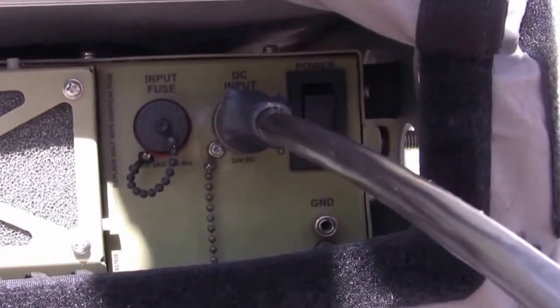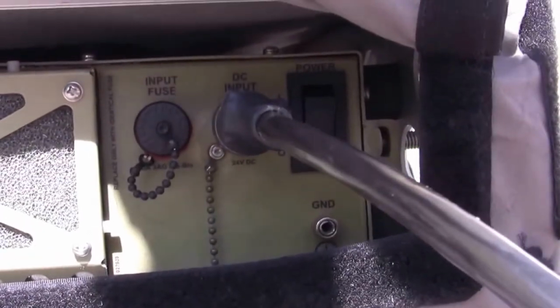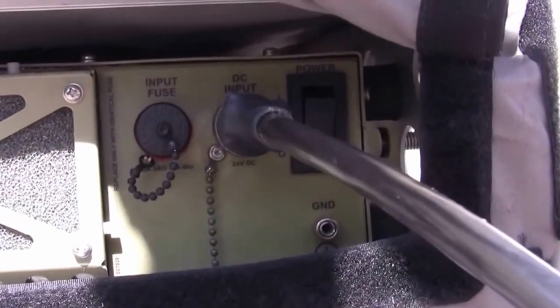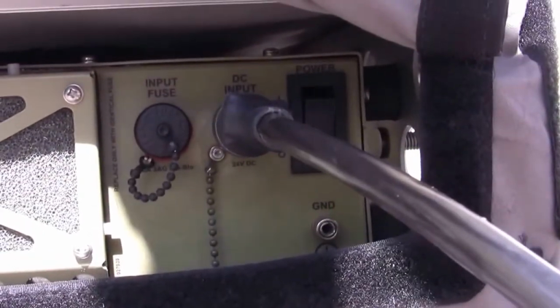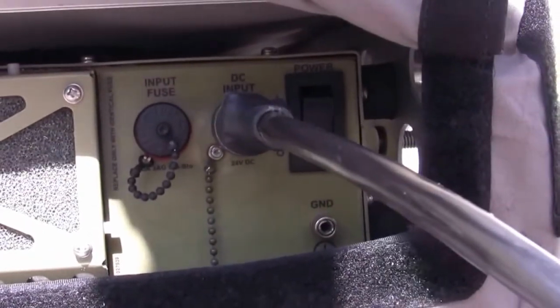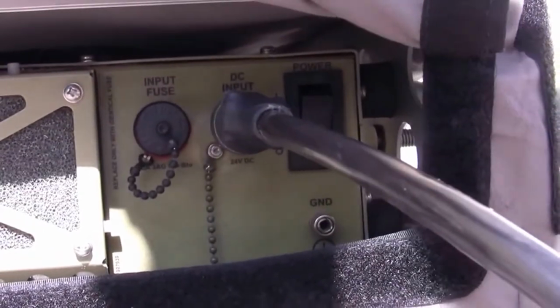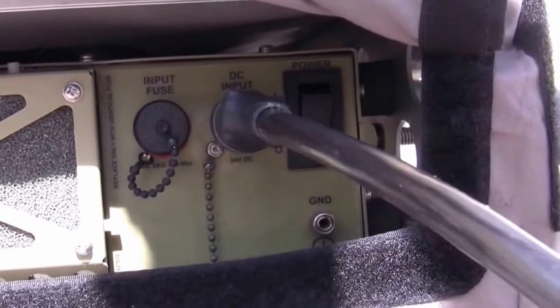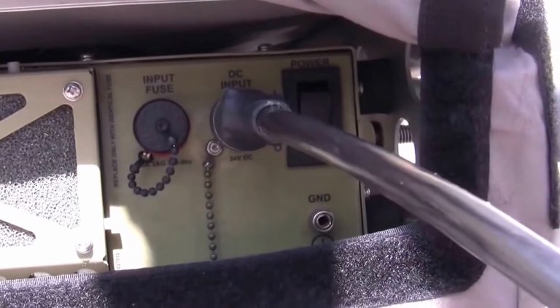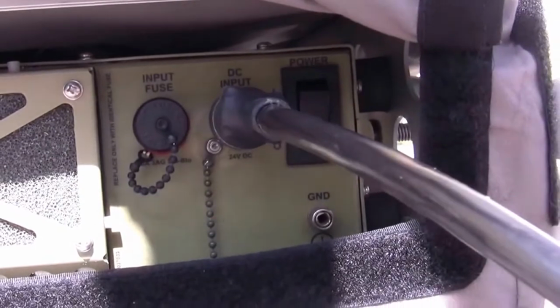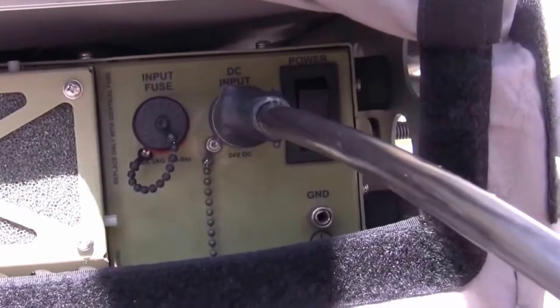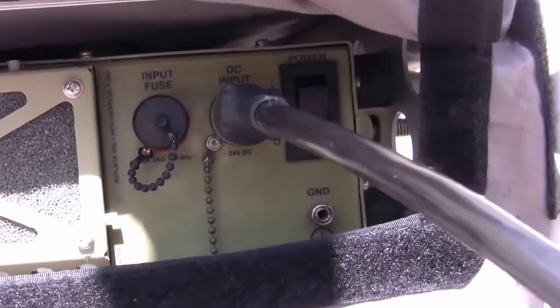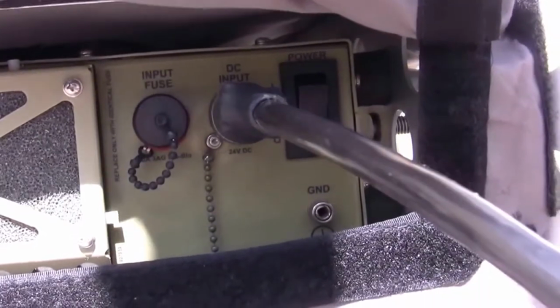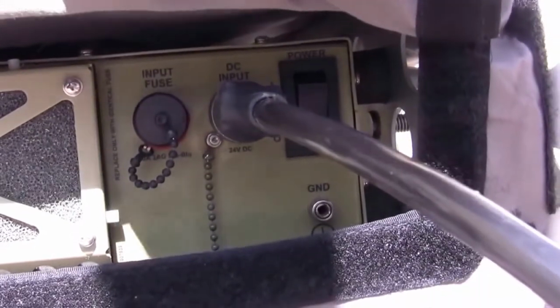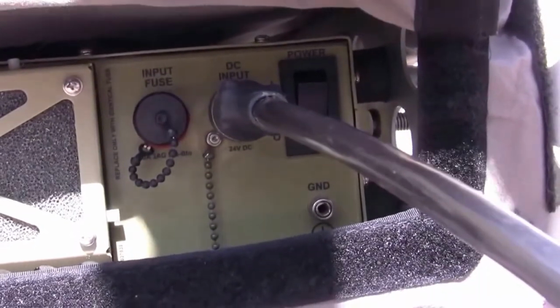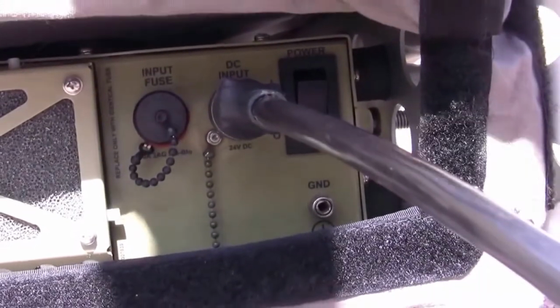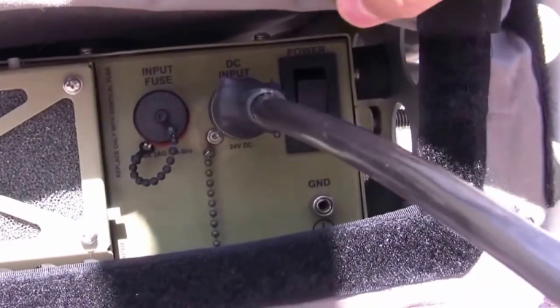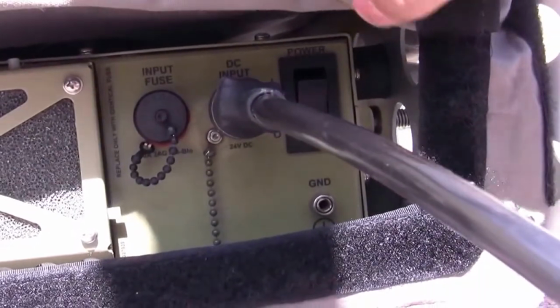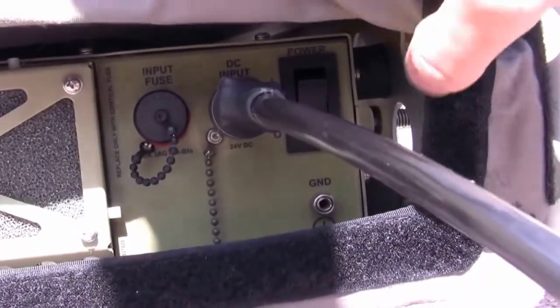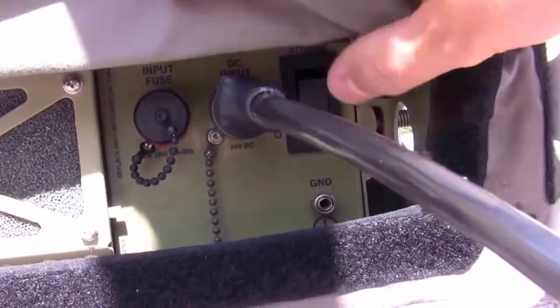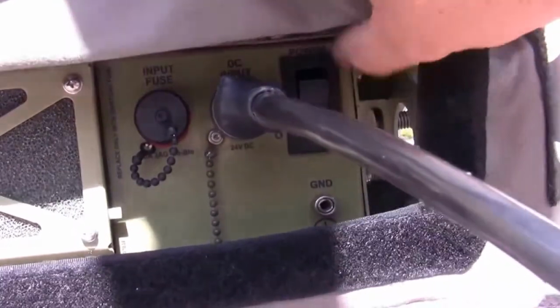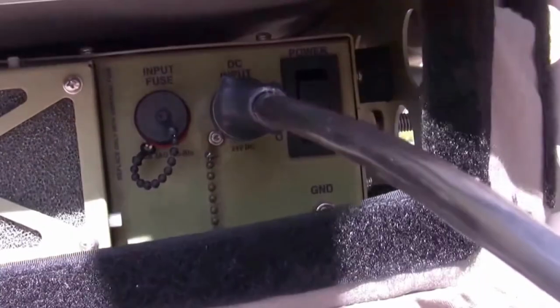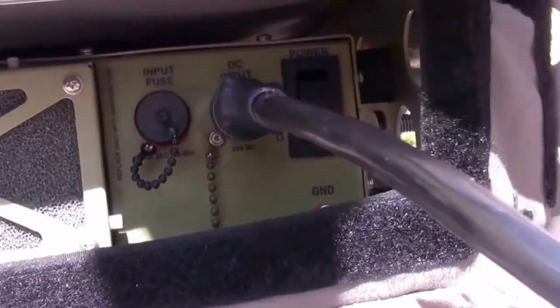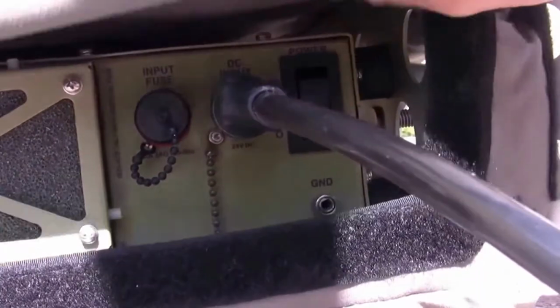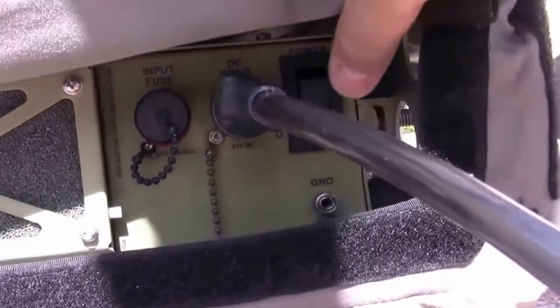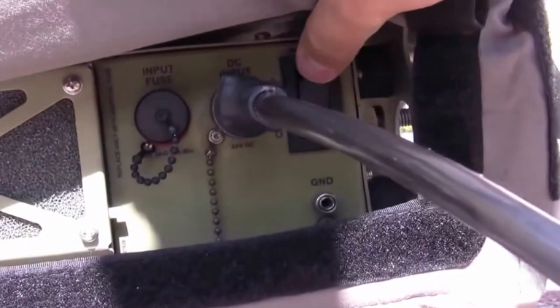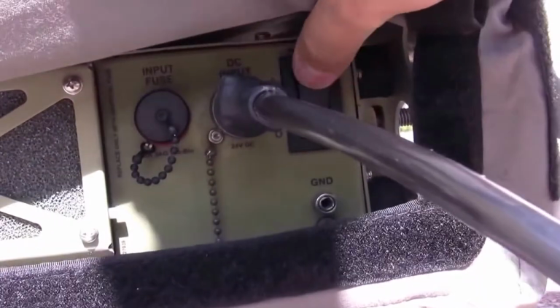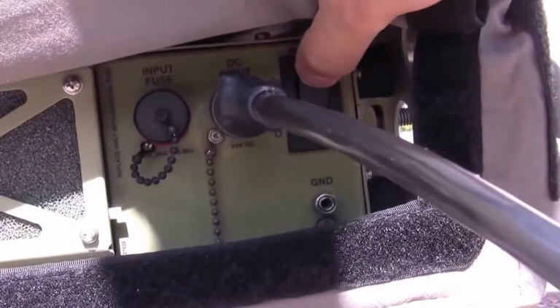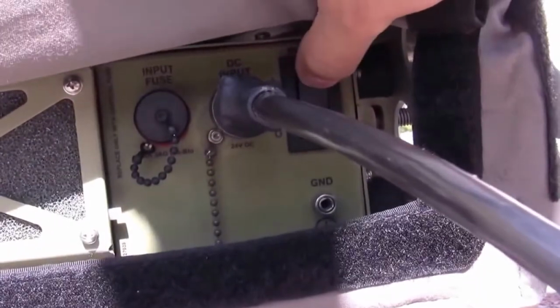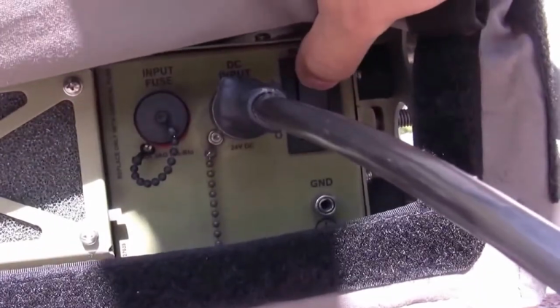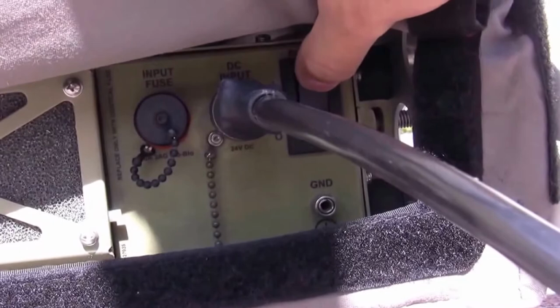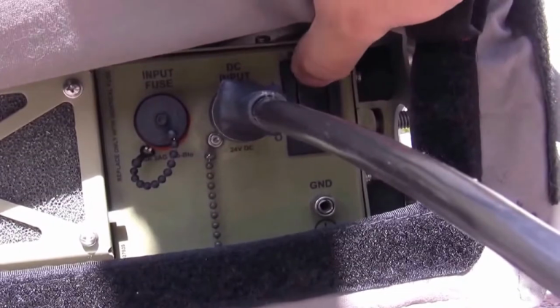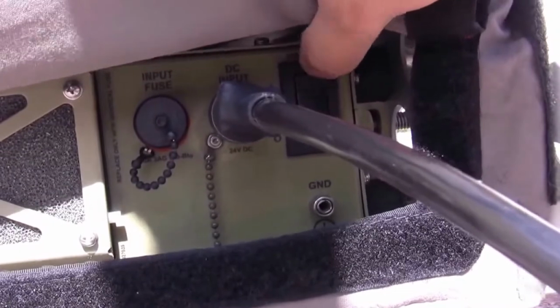See, it connects right there. Once you've got that powered on, plugged in, you can just power it on right here.